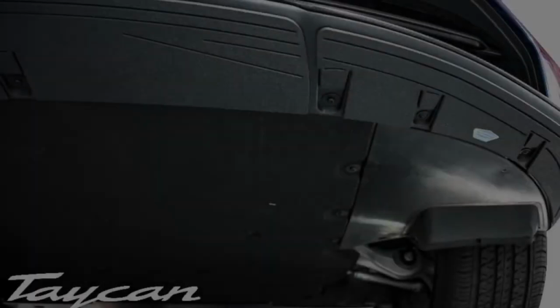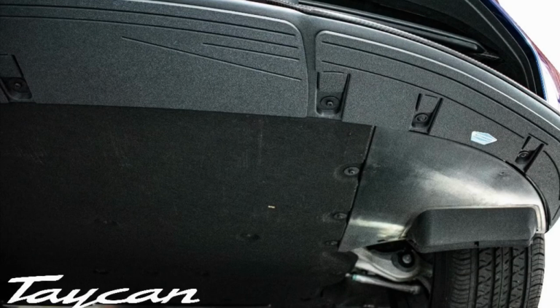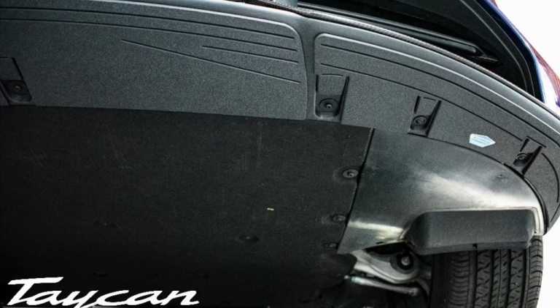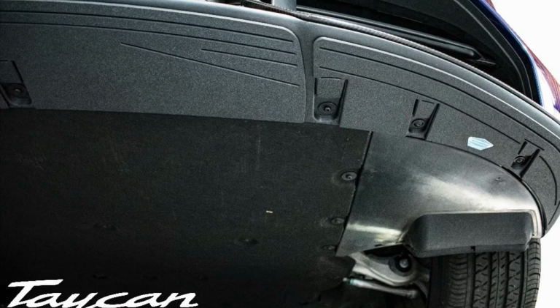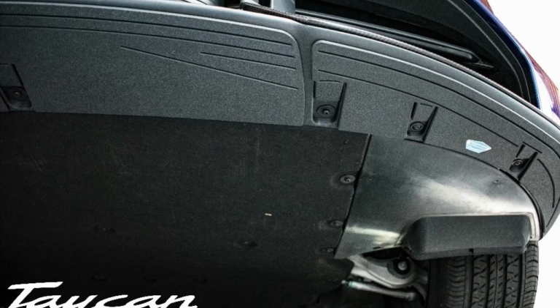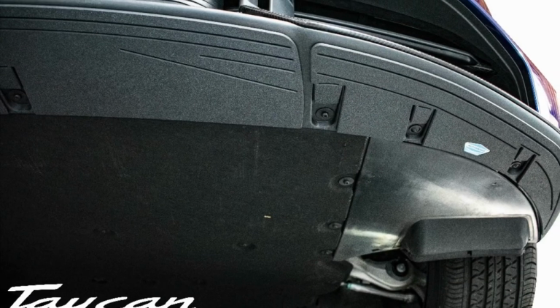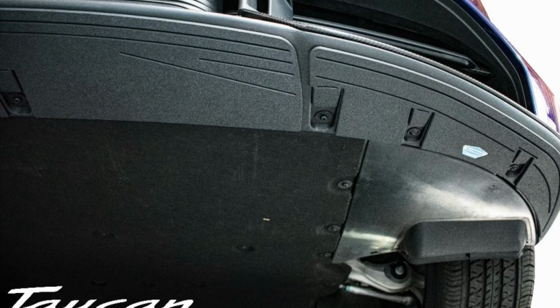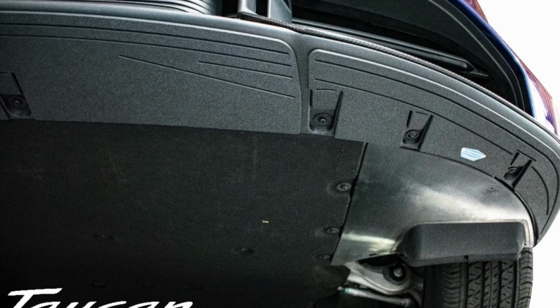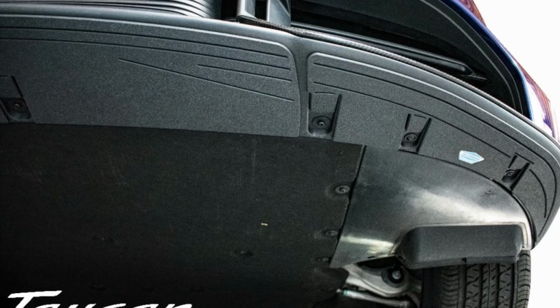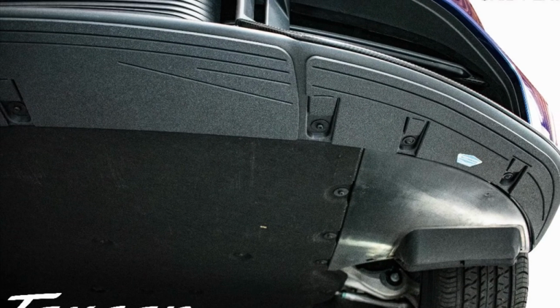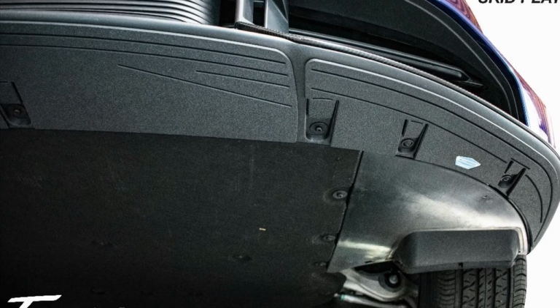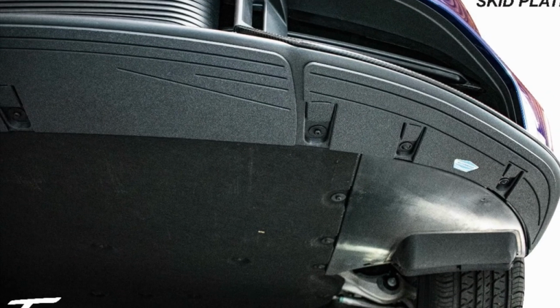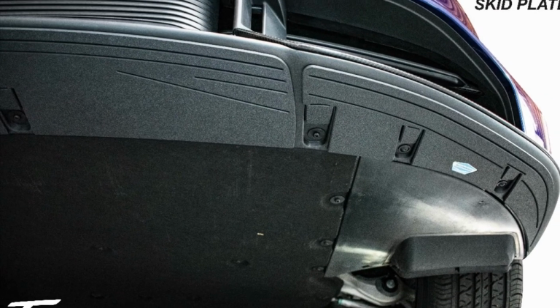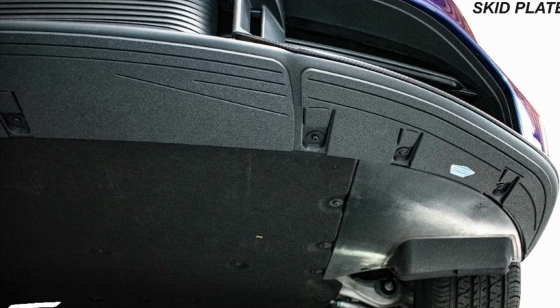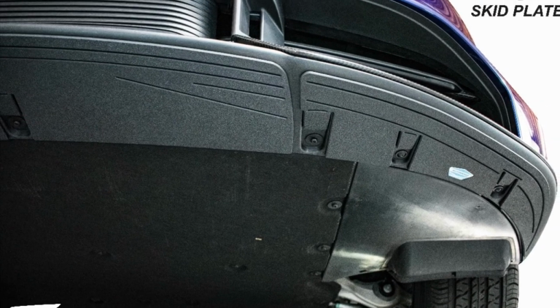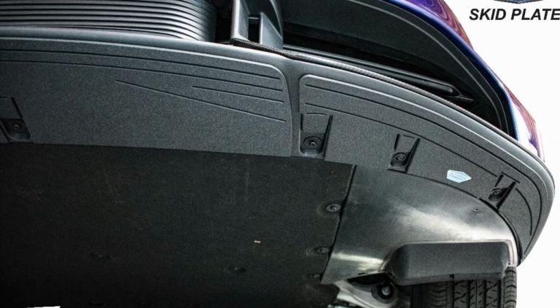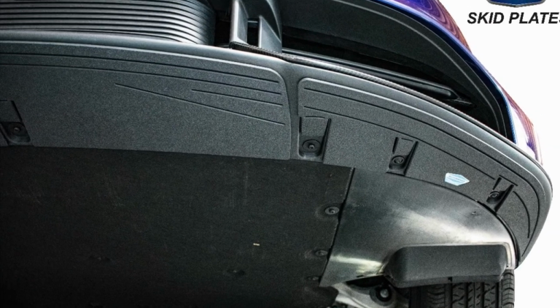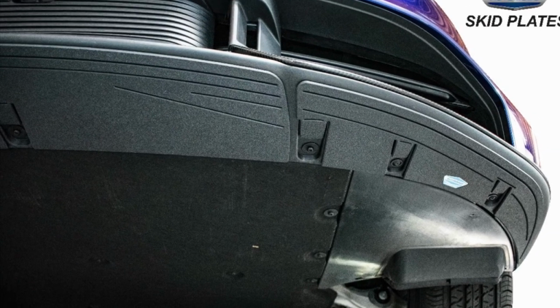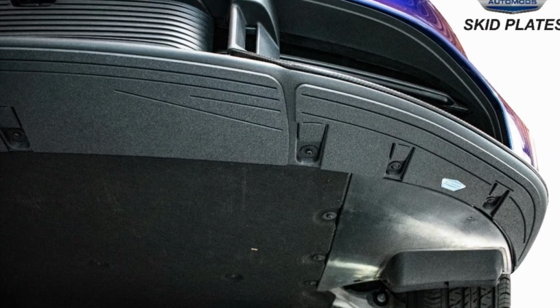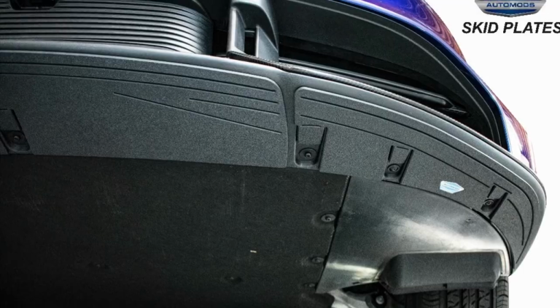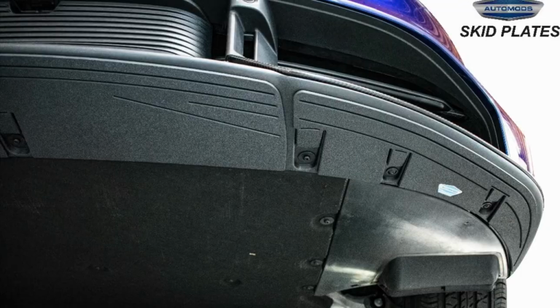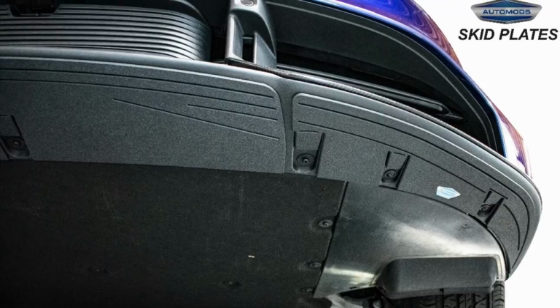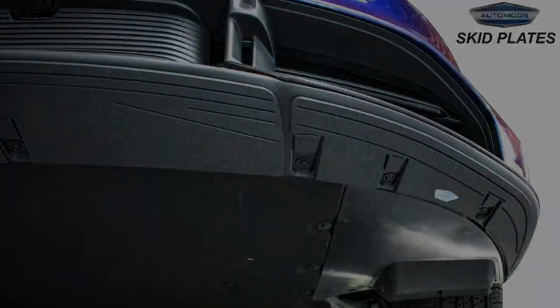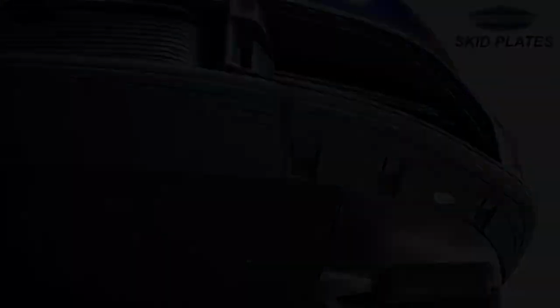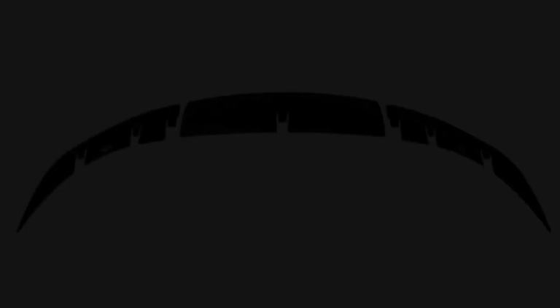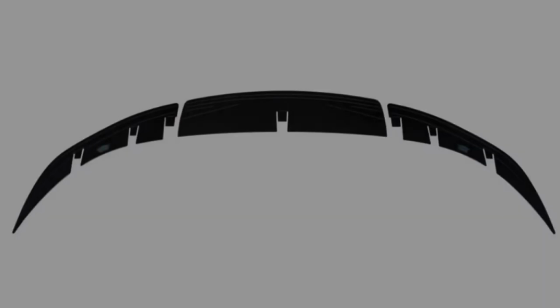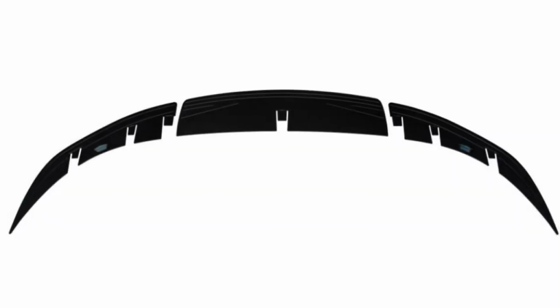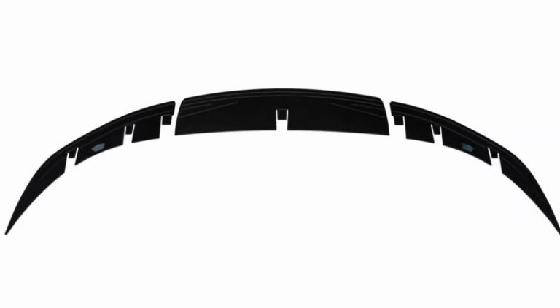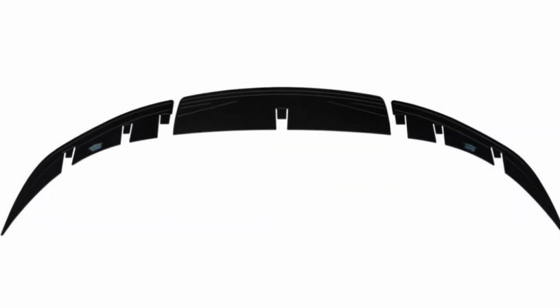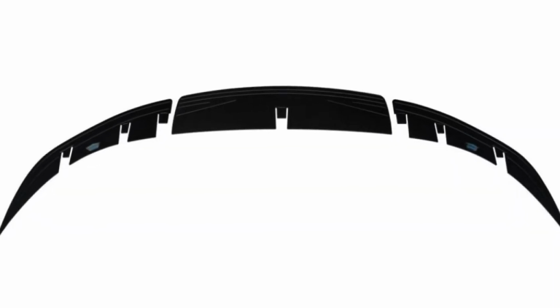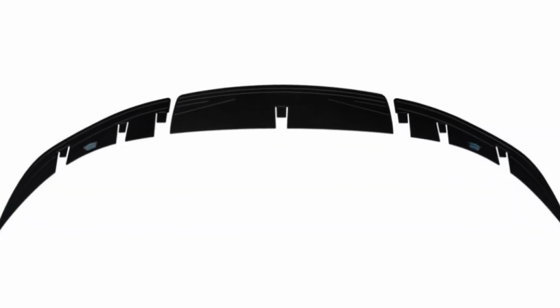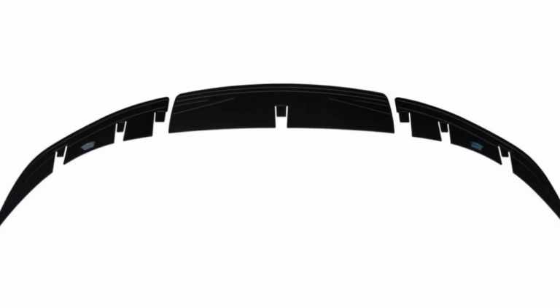We also design vehicle-specific skip plates that protect your bumper without drilling any holes, so you can drive worry-free.